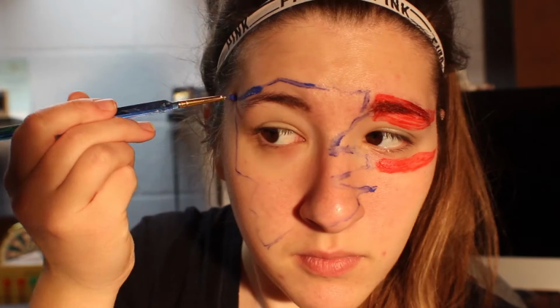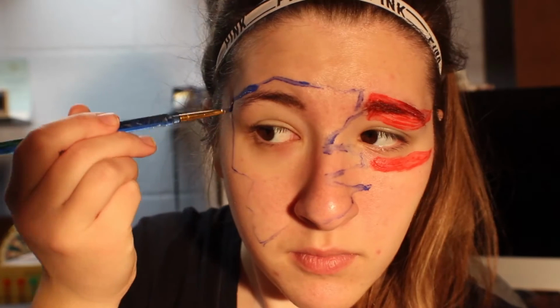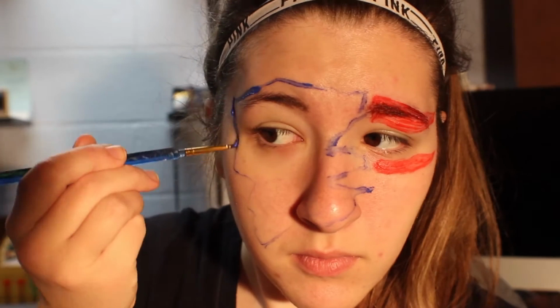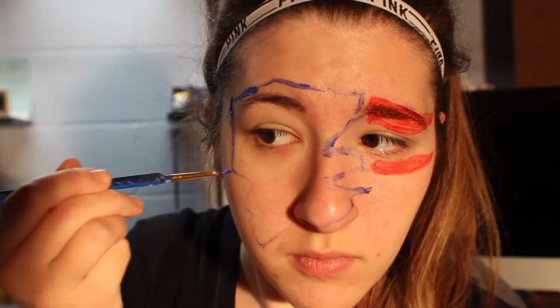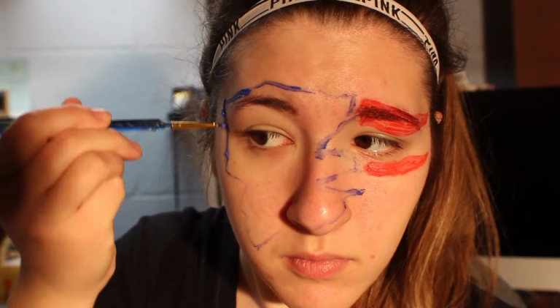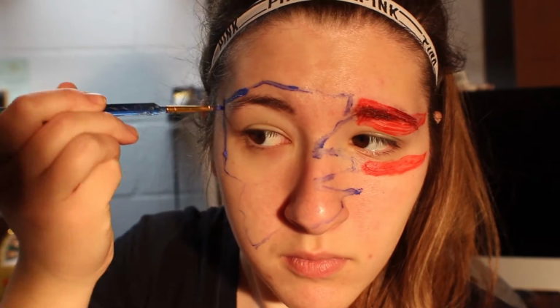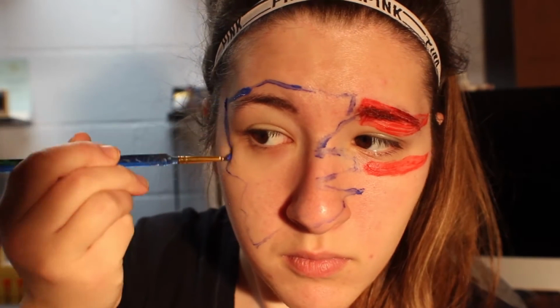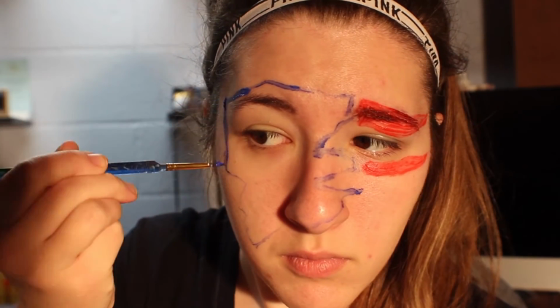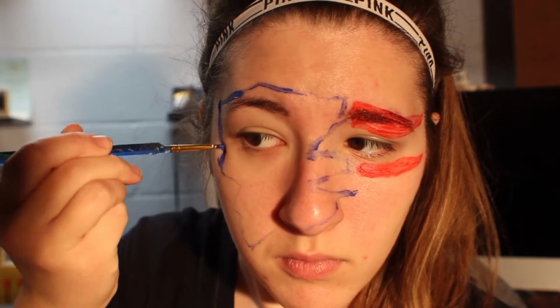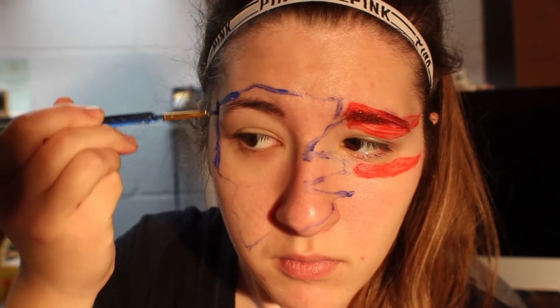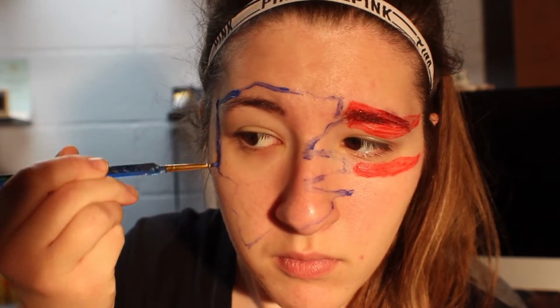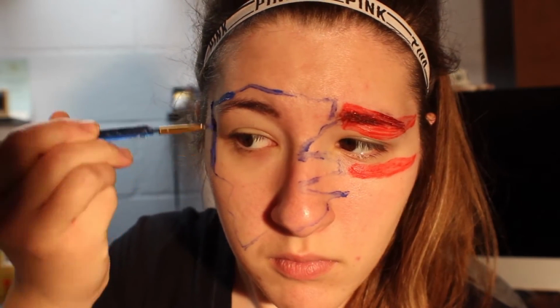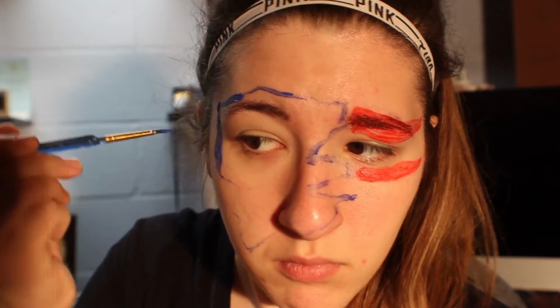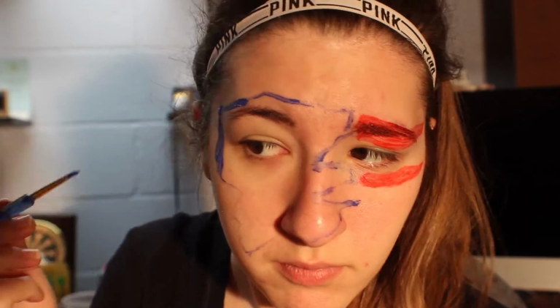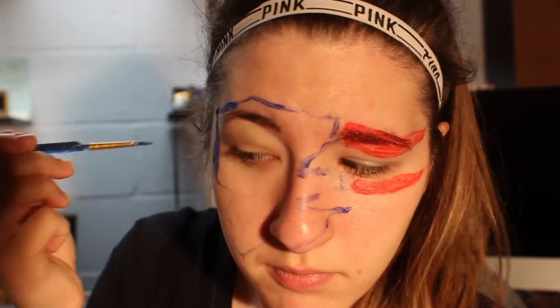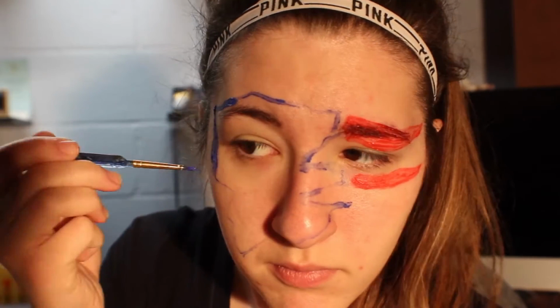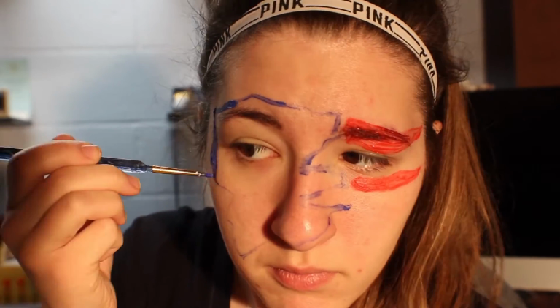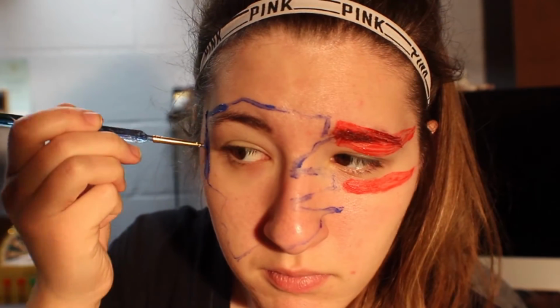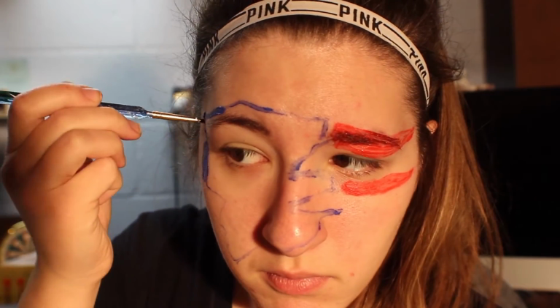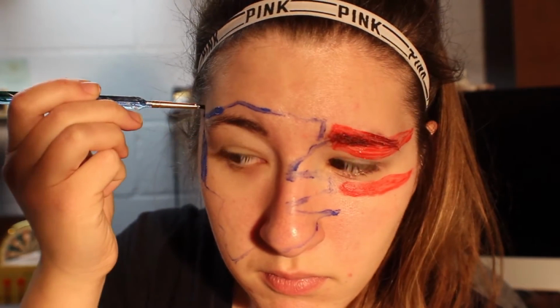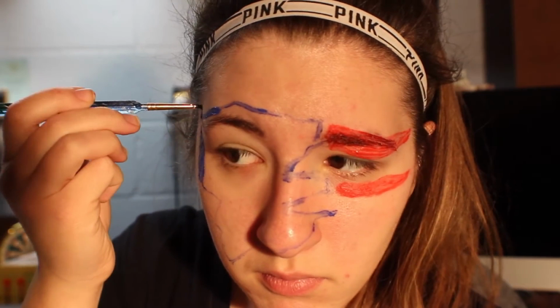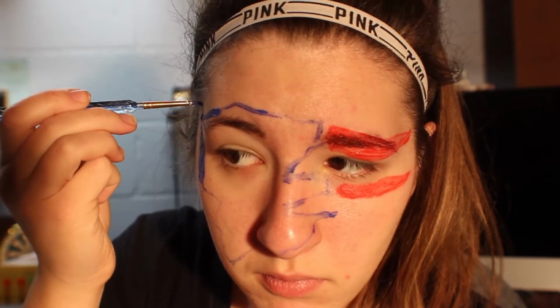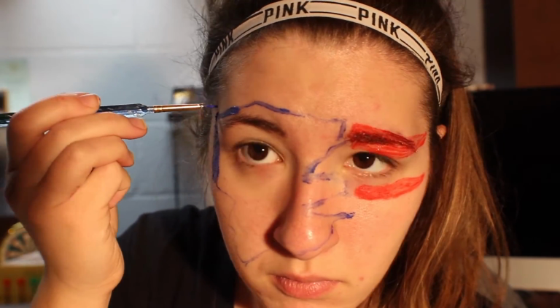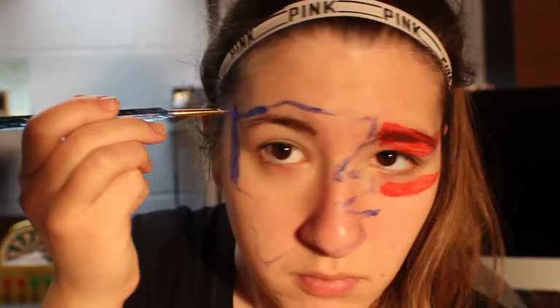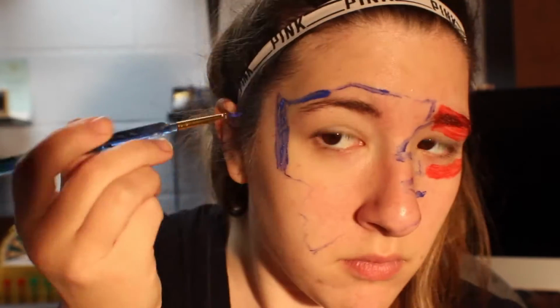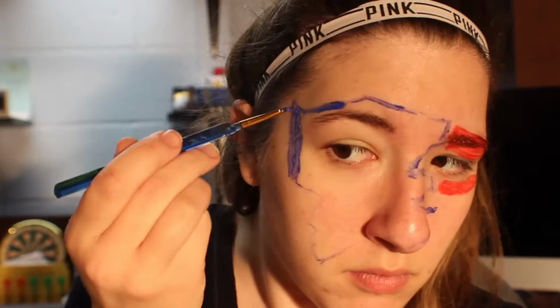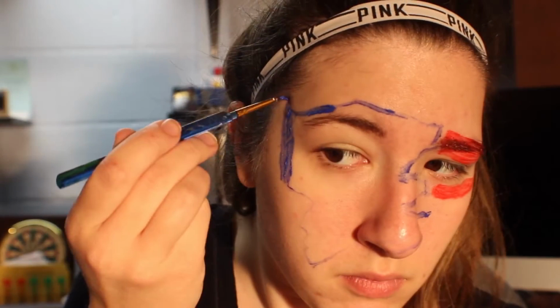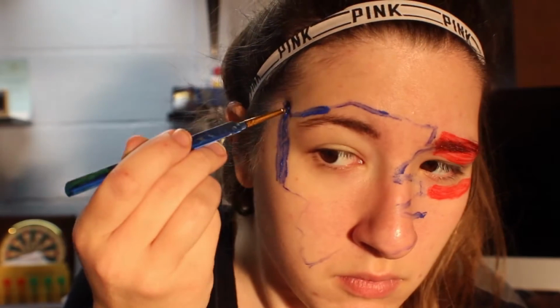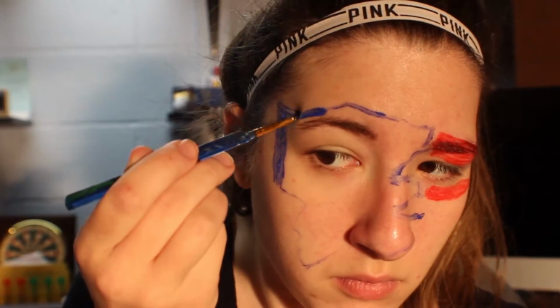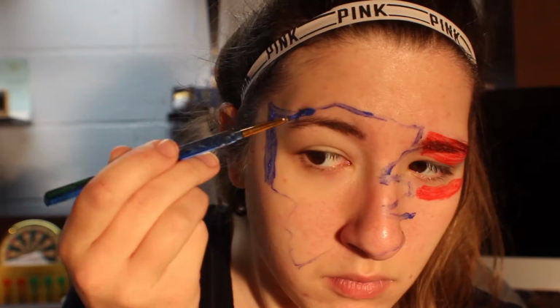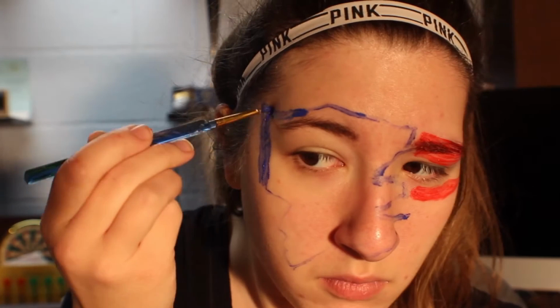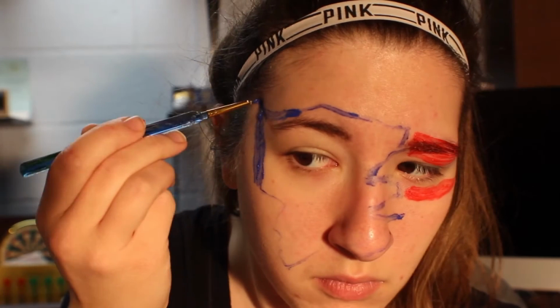Now I'm just going to go fill in the blue with the first coat, remembering to leave room for the face and the star.